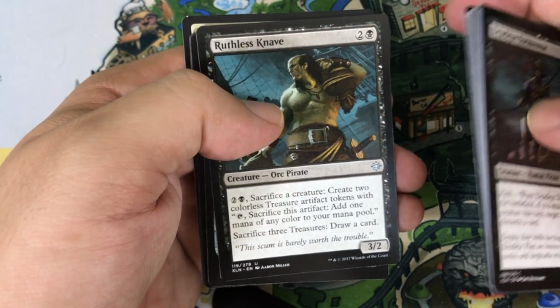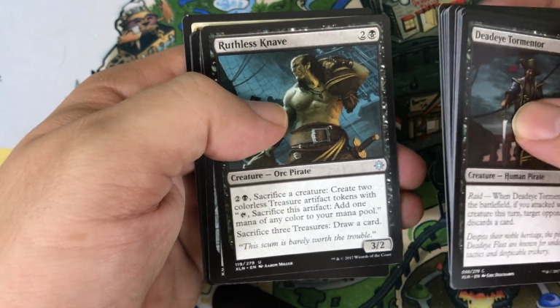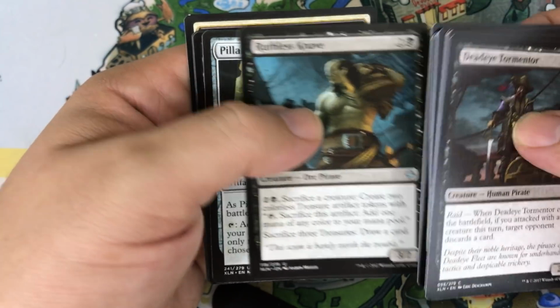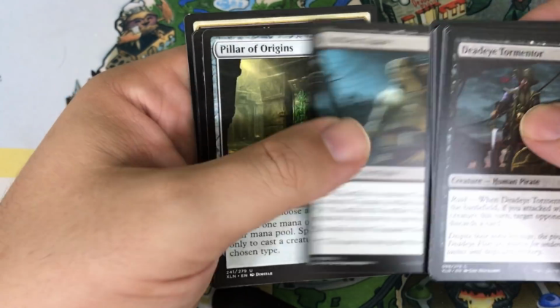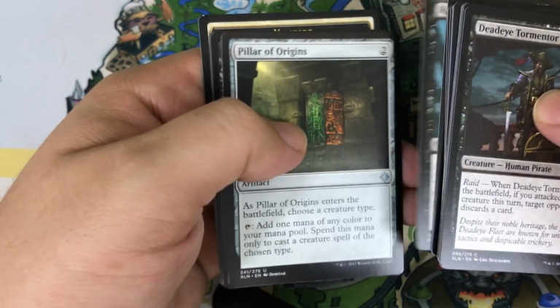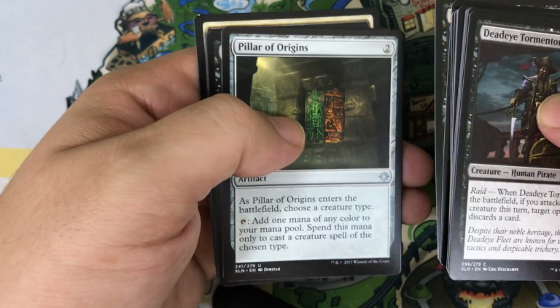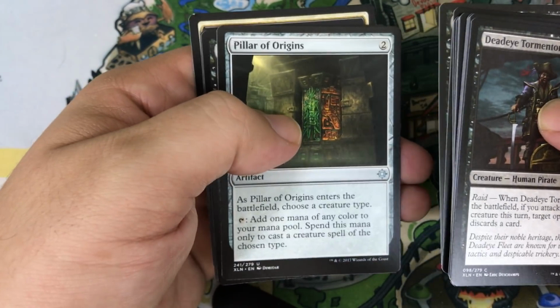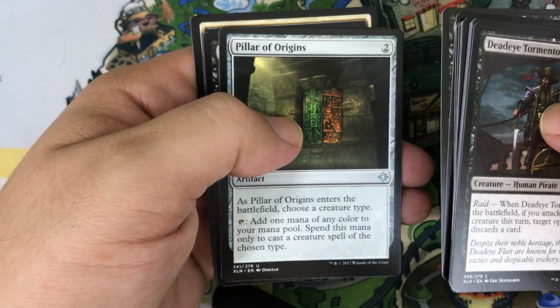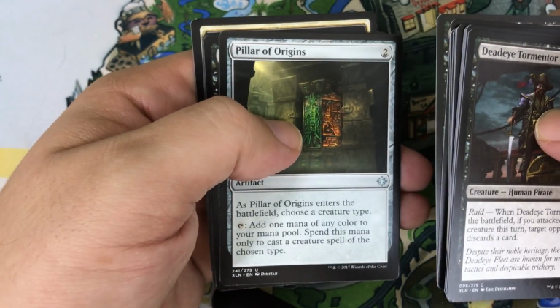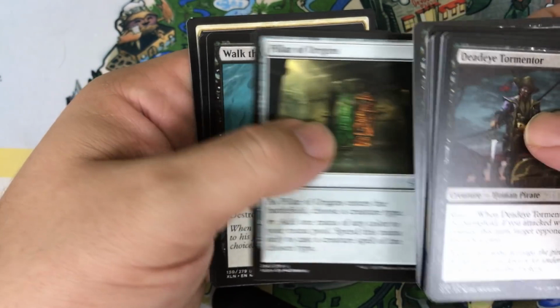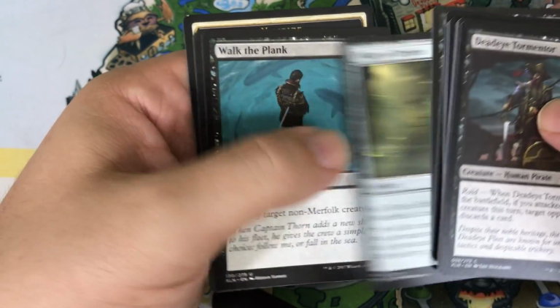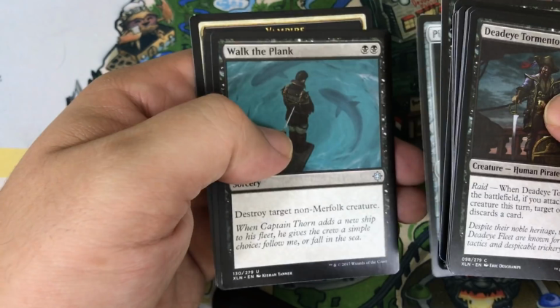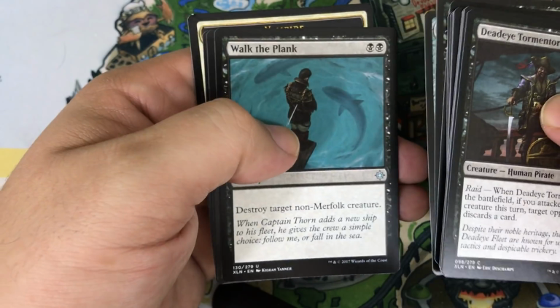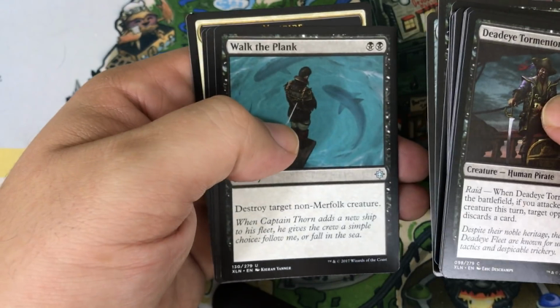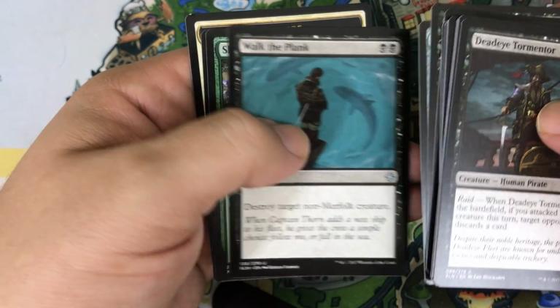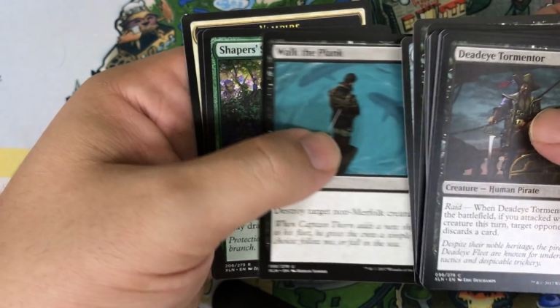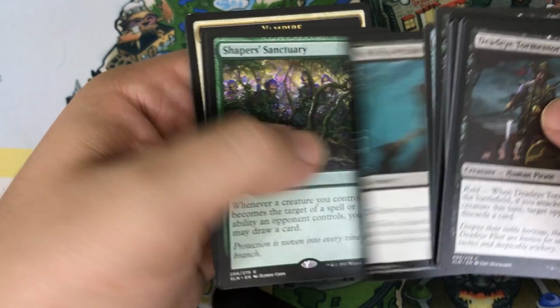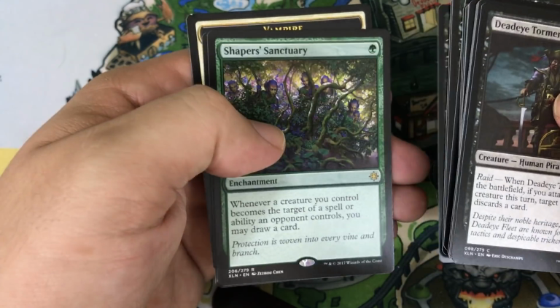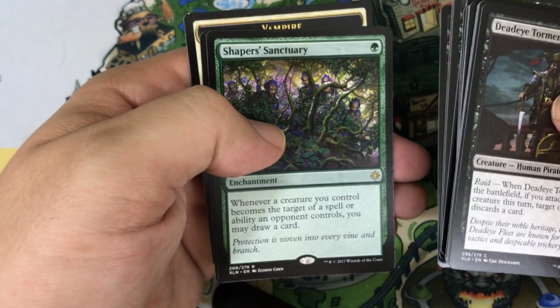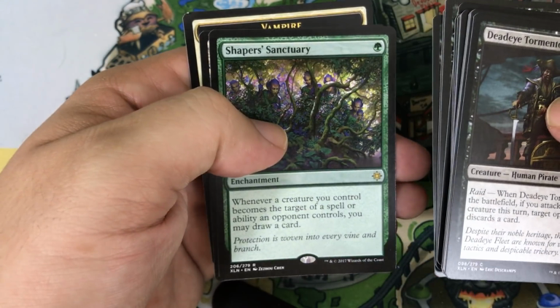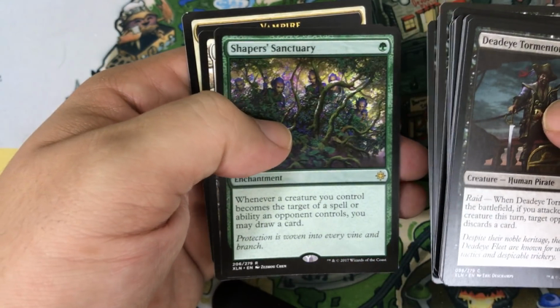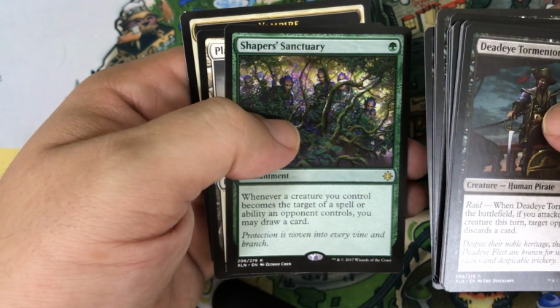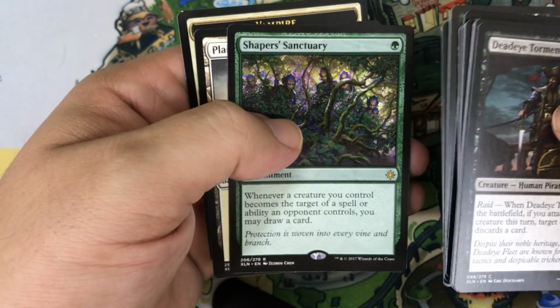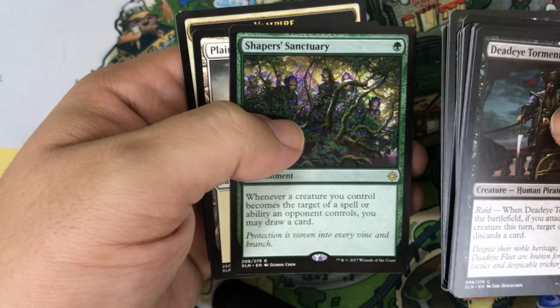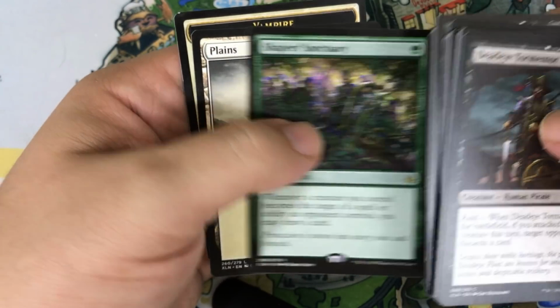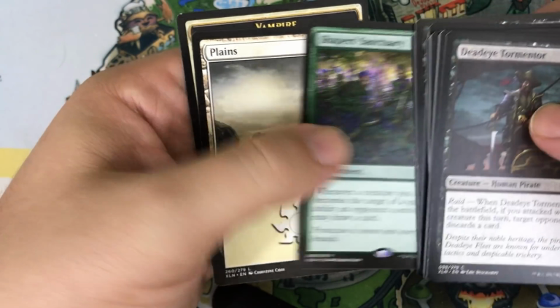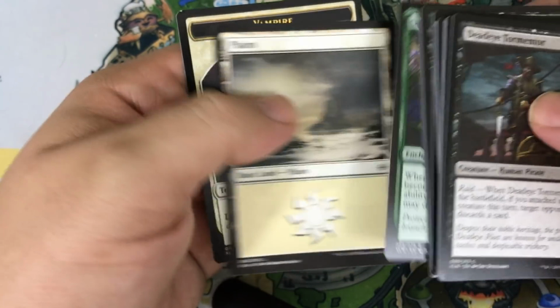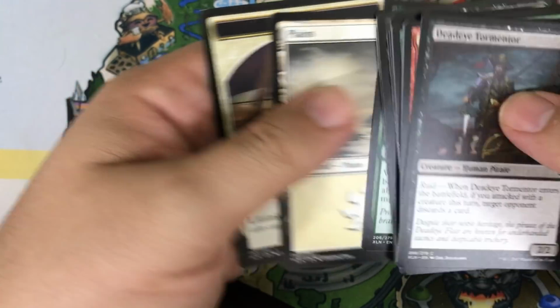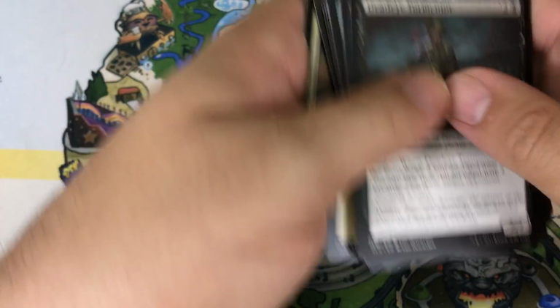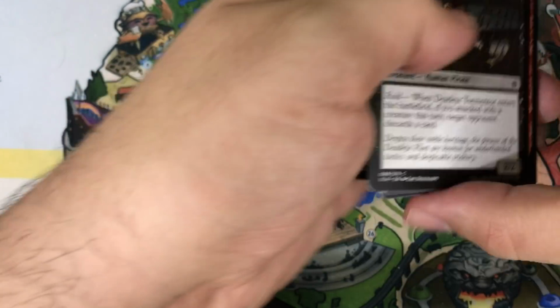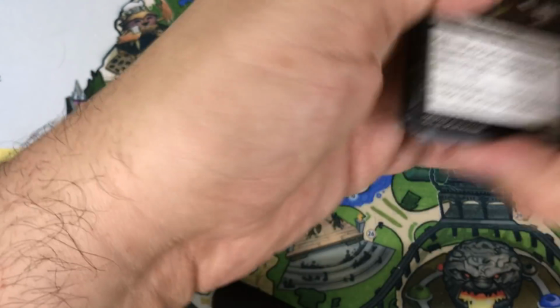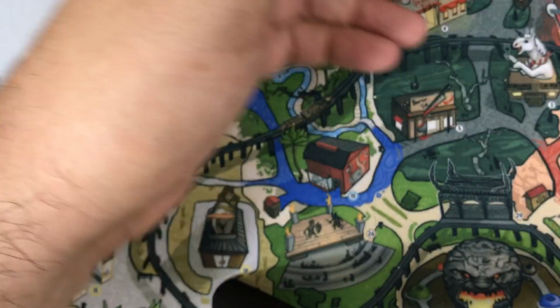Pack three: Ruthless Knob, Pillar of Origins, Walk the Plank. Our rare is a Shaper Sanctuary. We'll keep going.